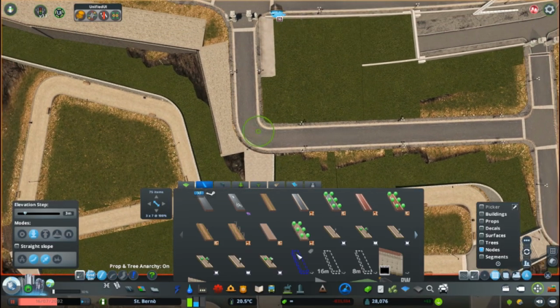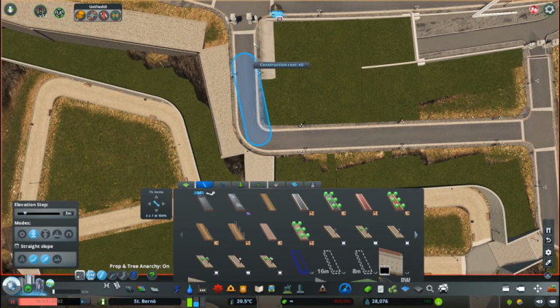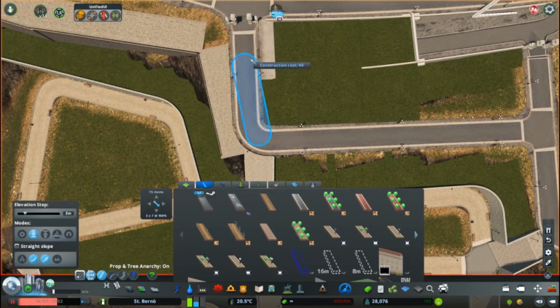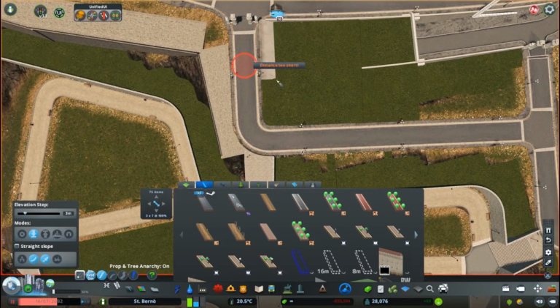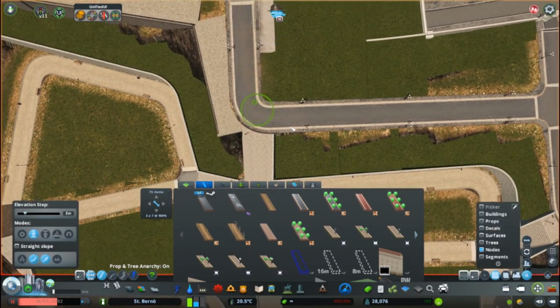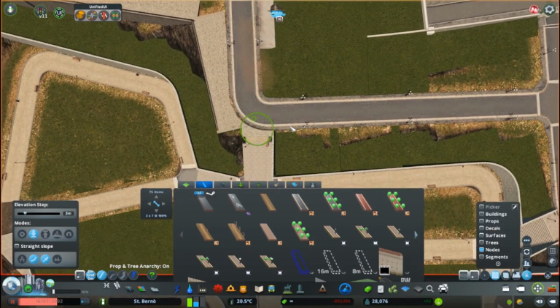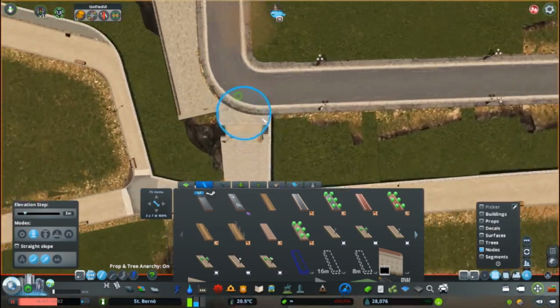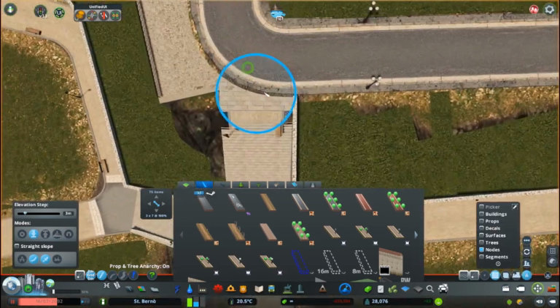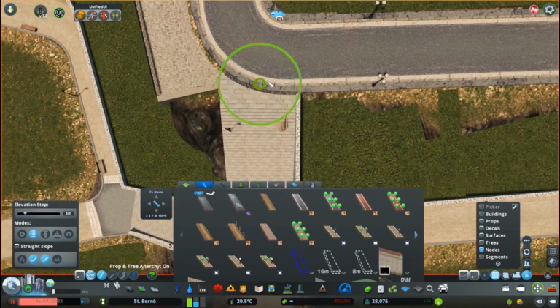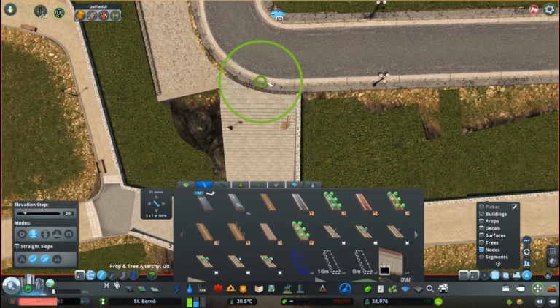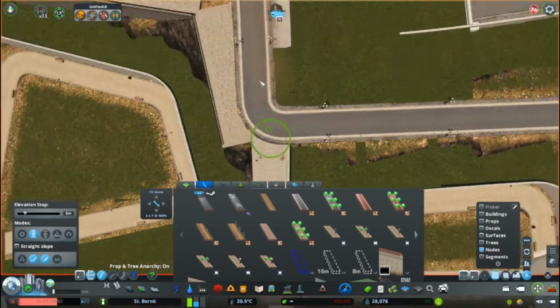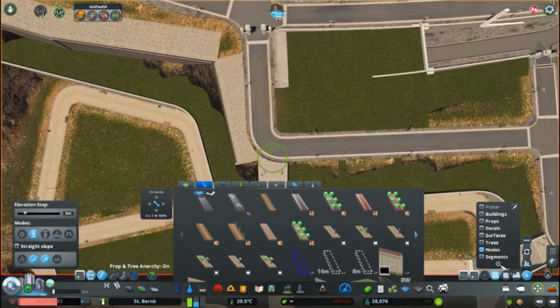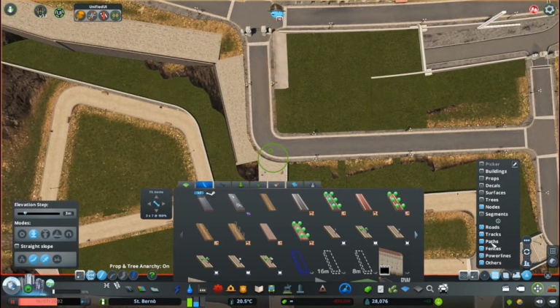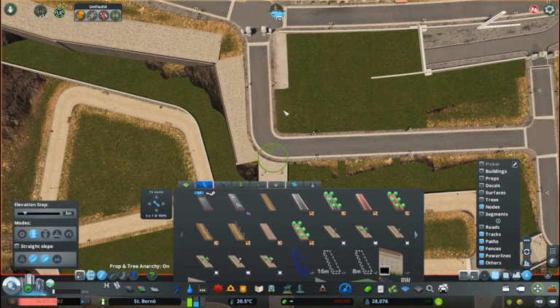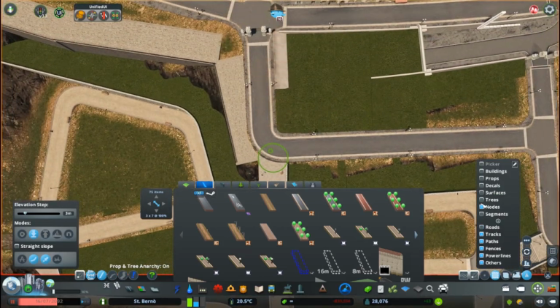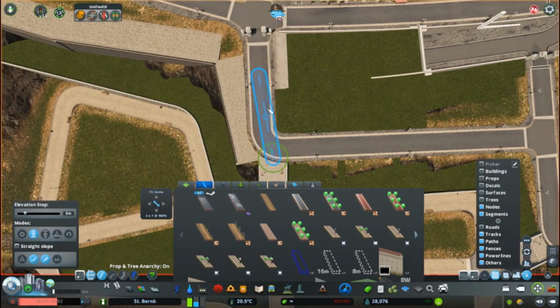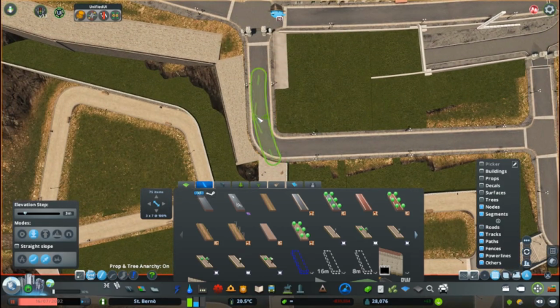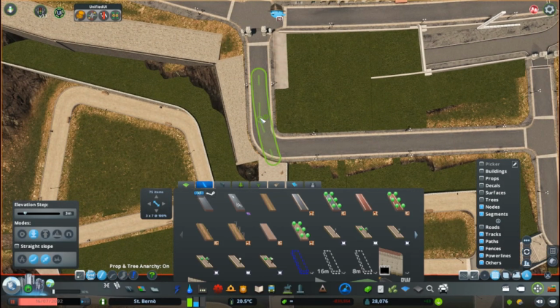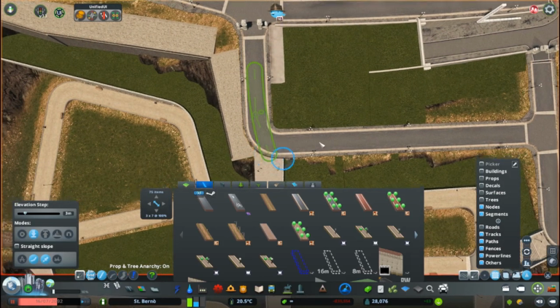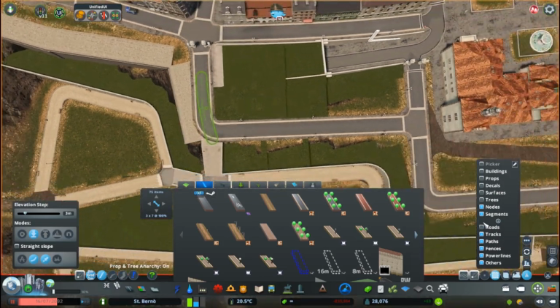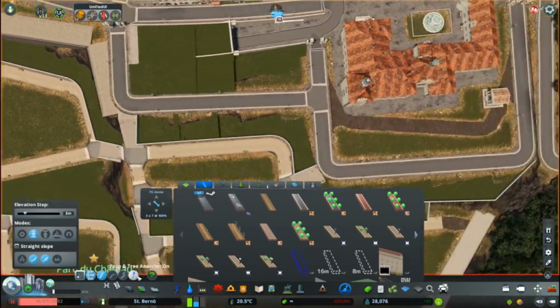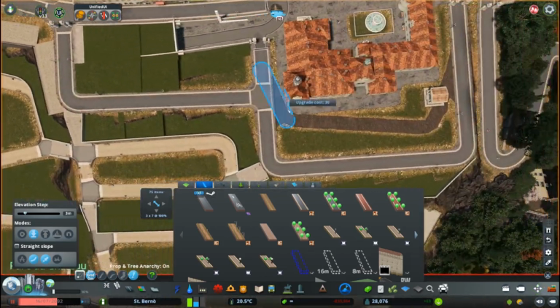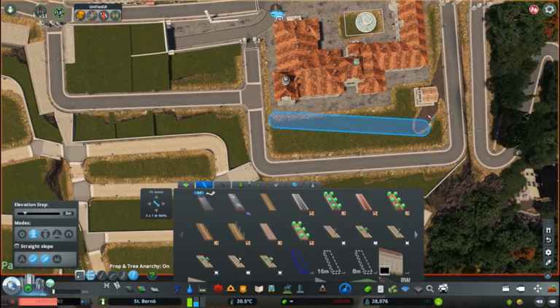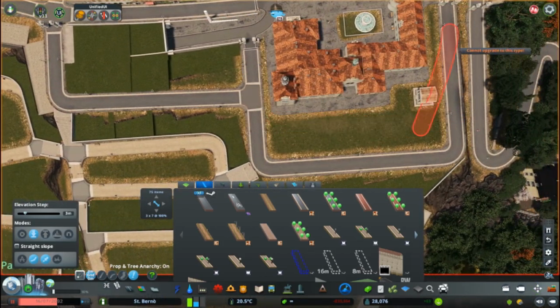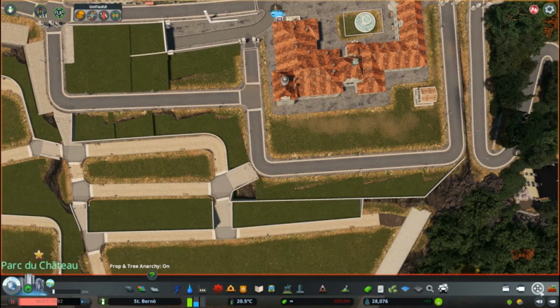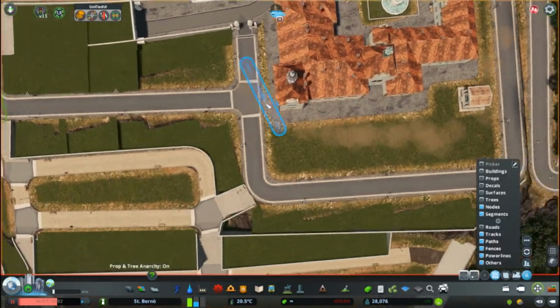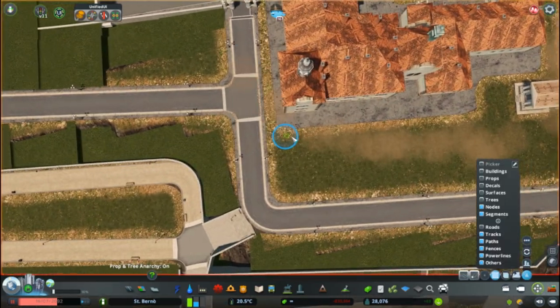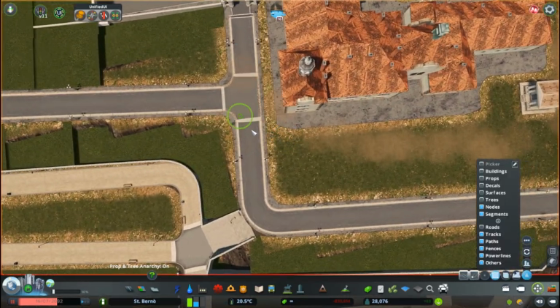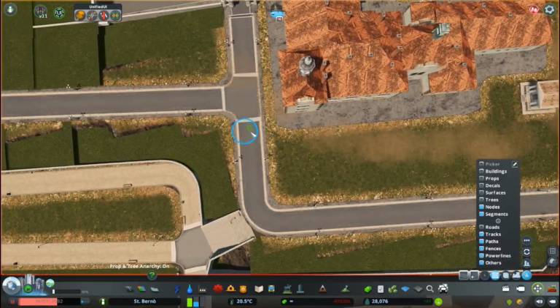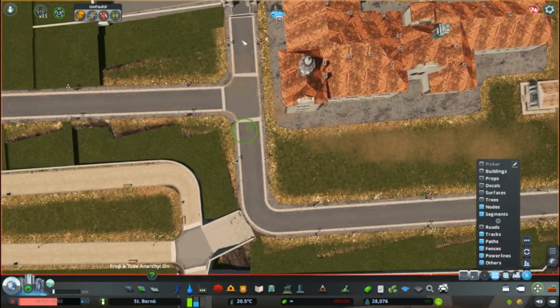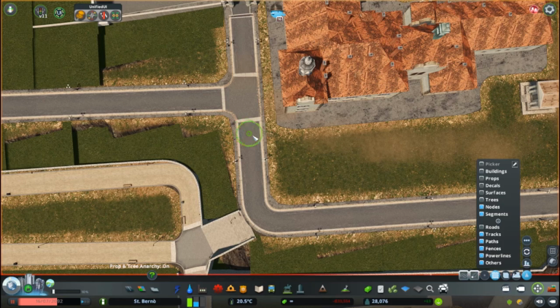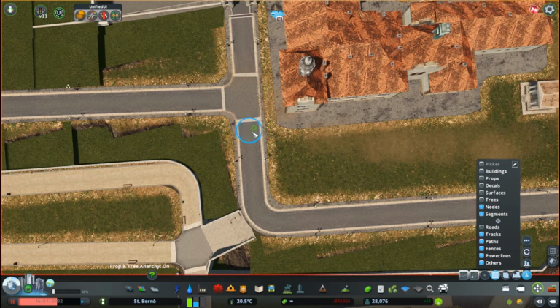I think it would function even if I wouldn't have connected the paths, but I think it would encounter visitors correctly.